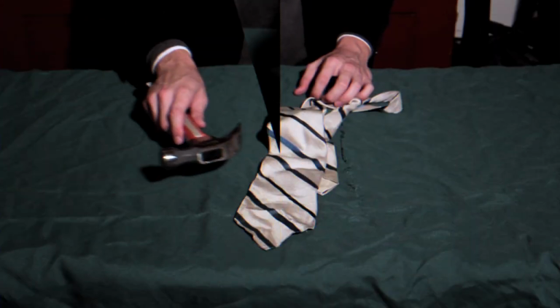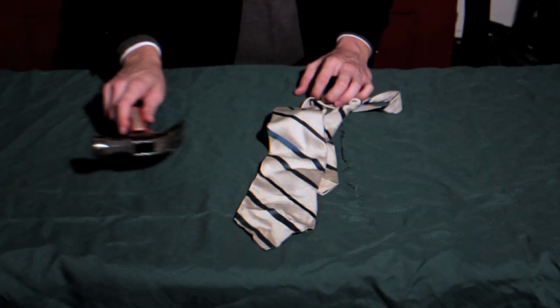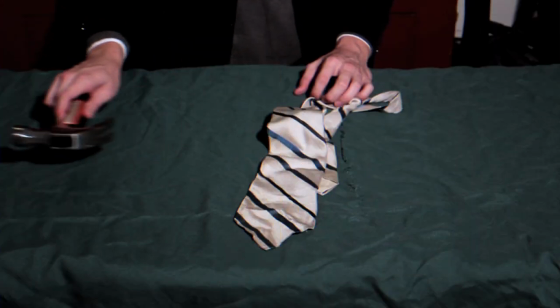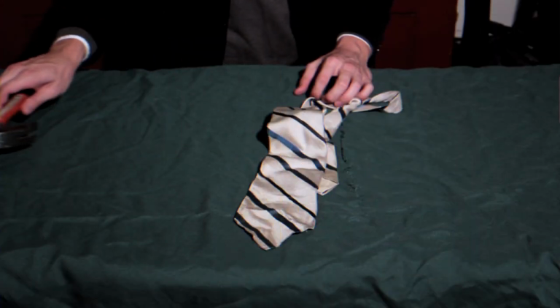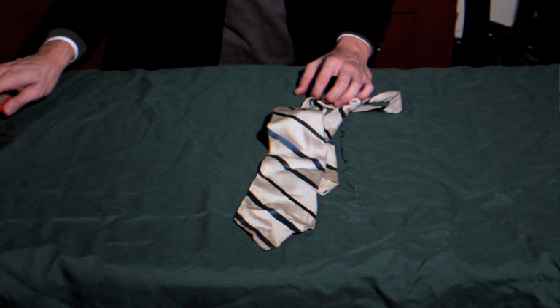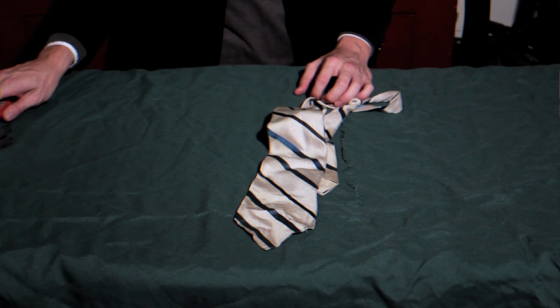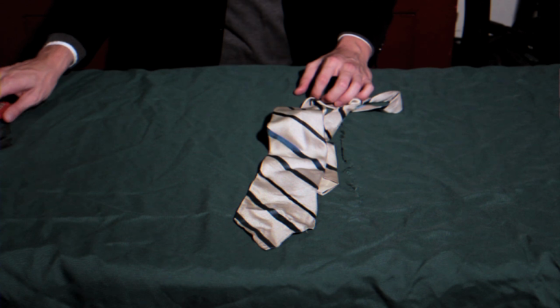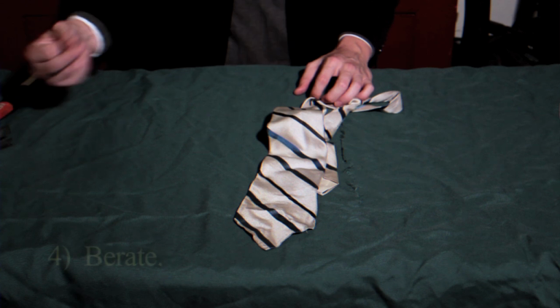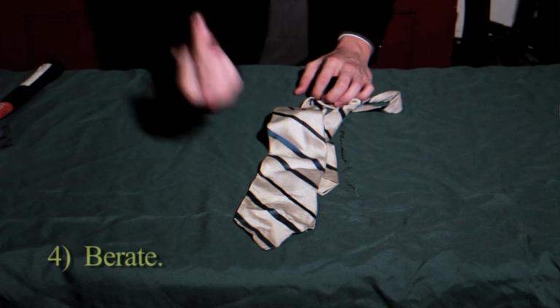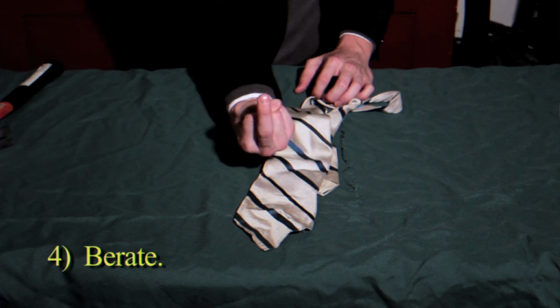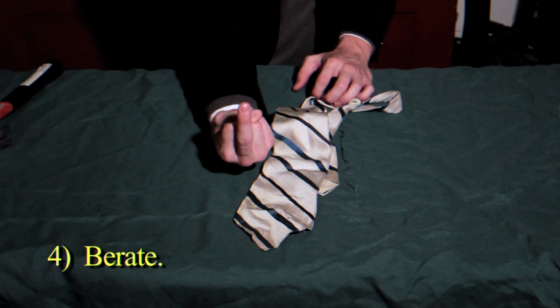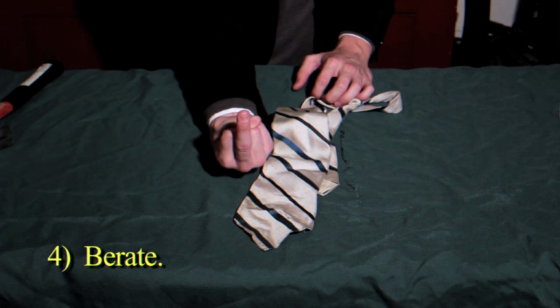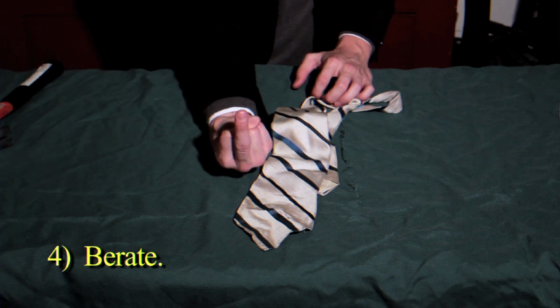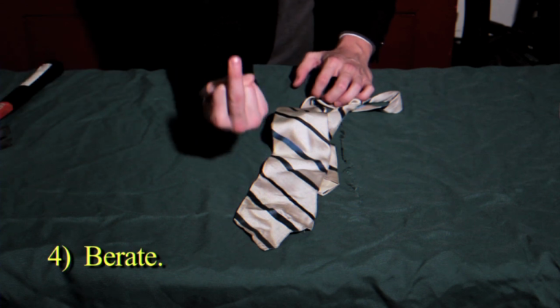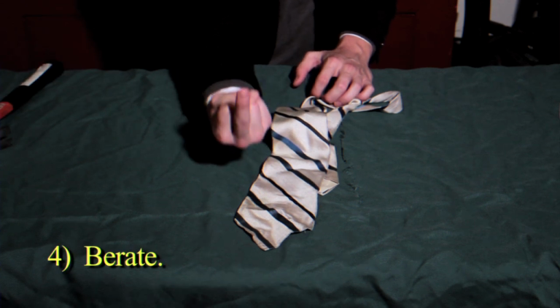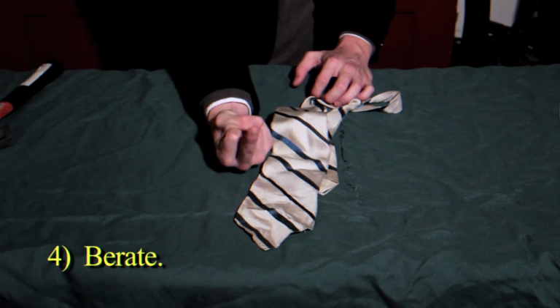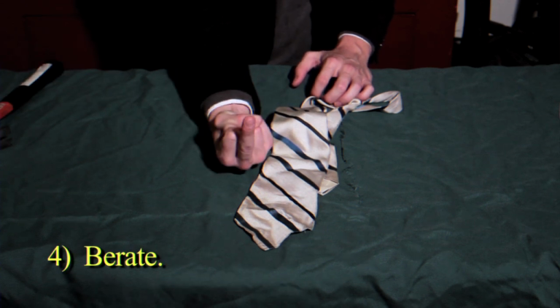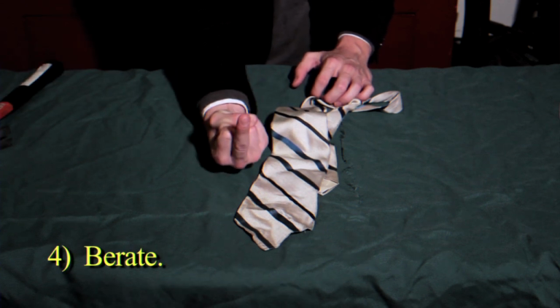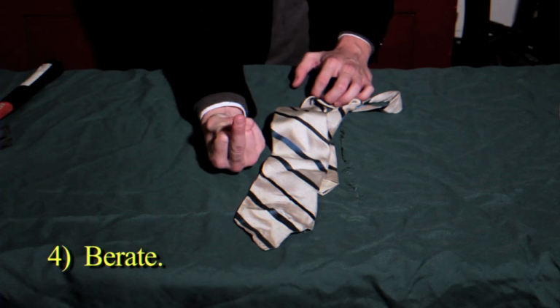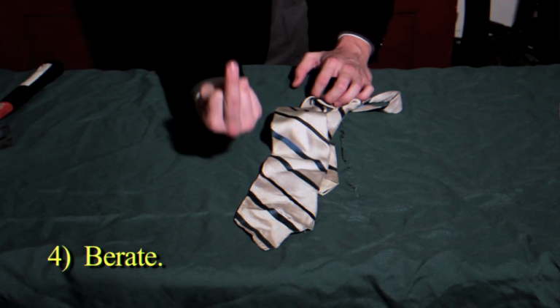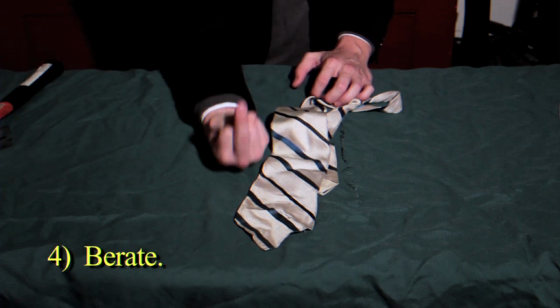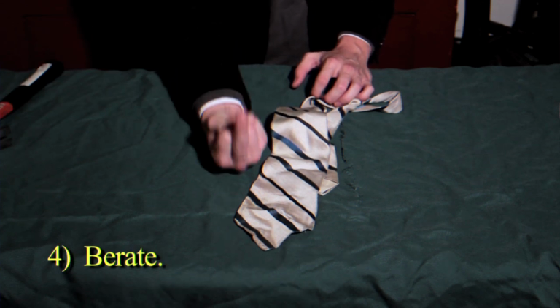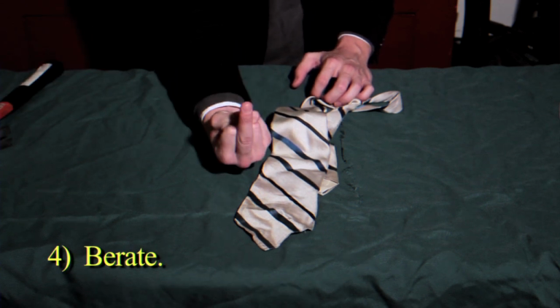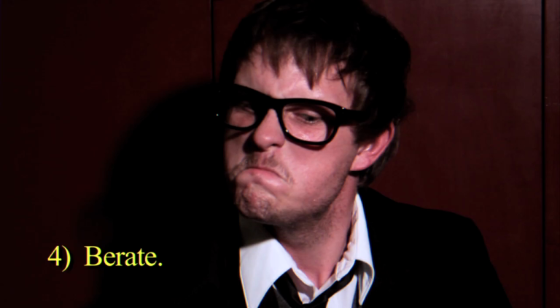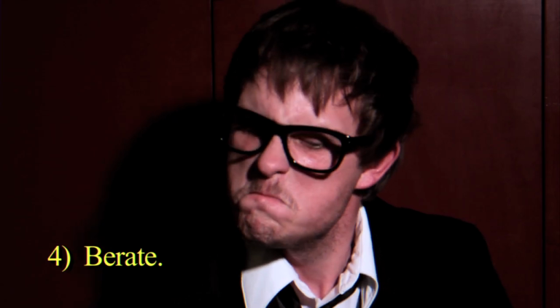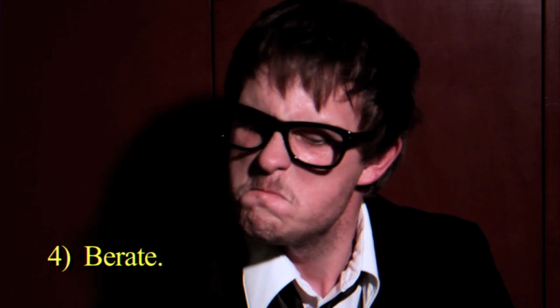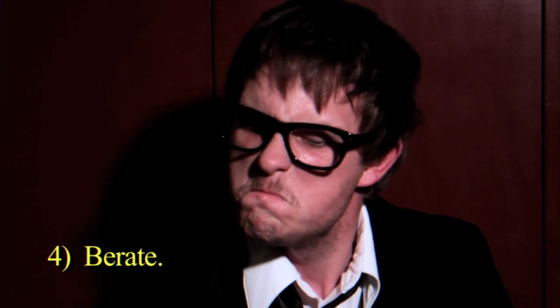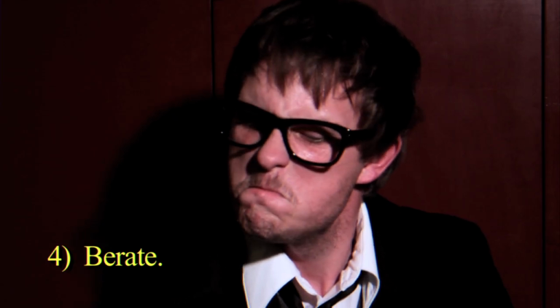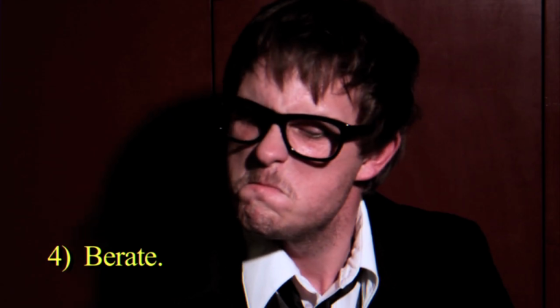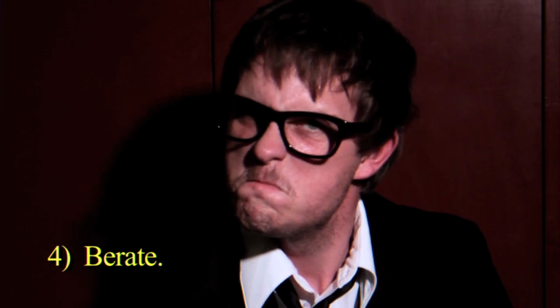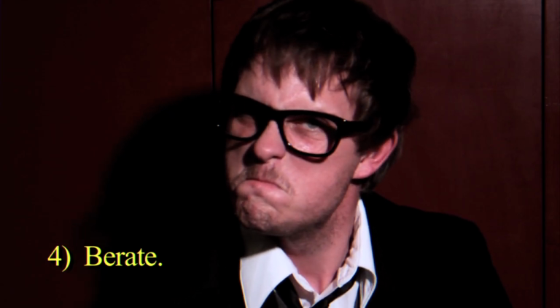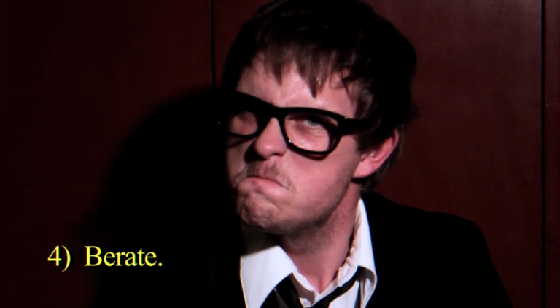Then, berate the tie. Do not go easy on it. Let your emotions run wild.